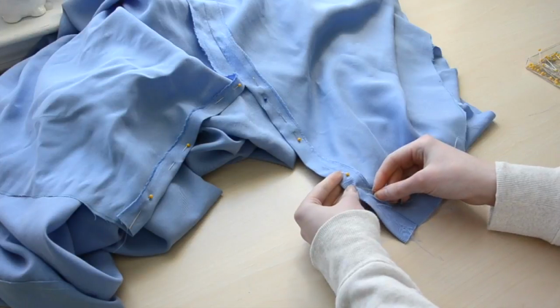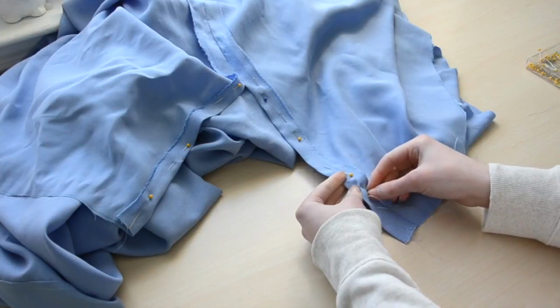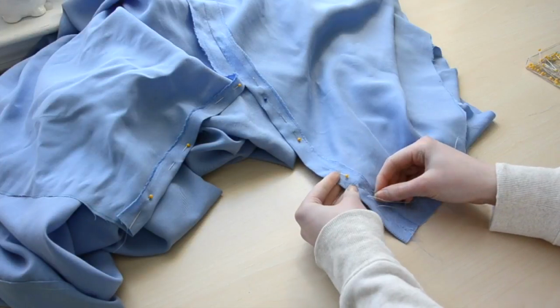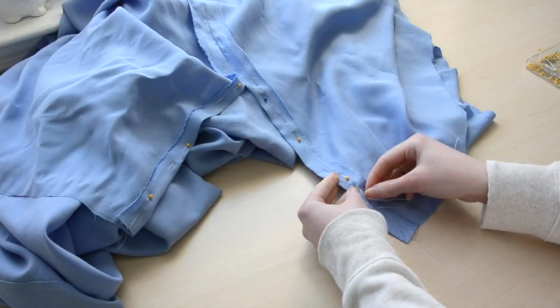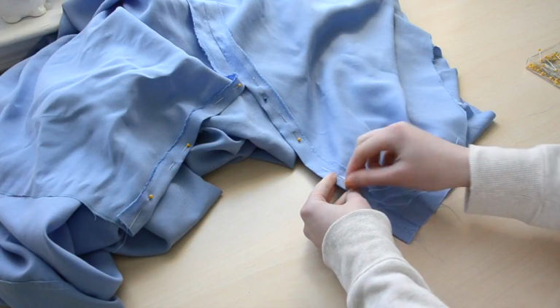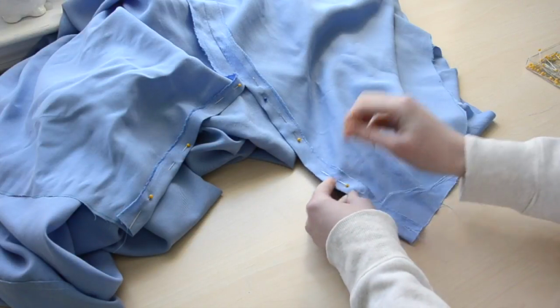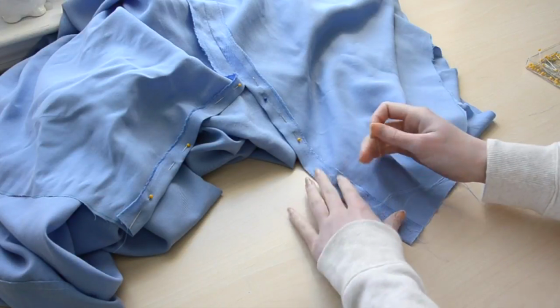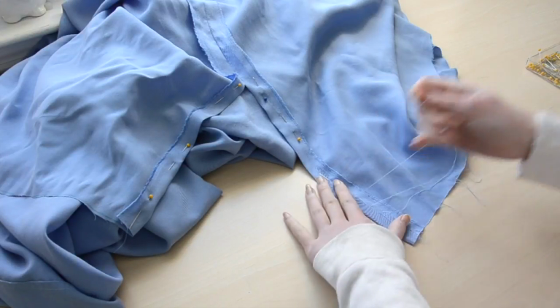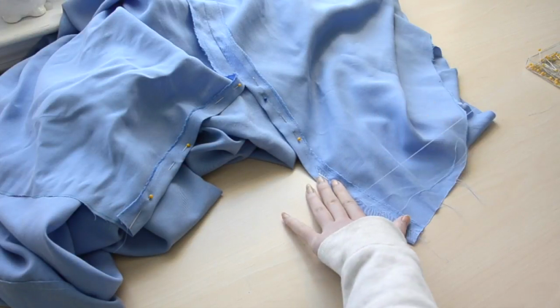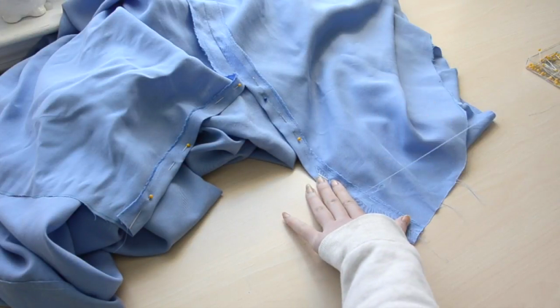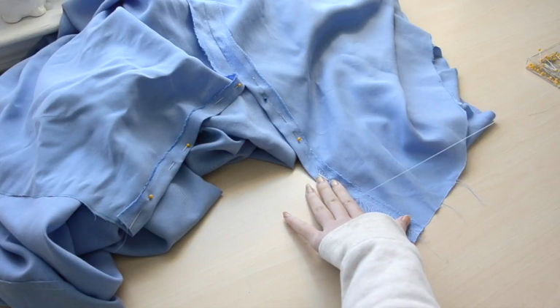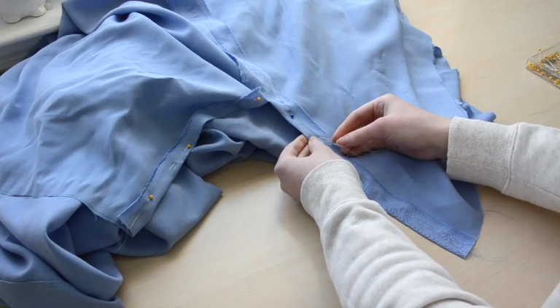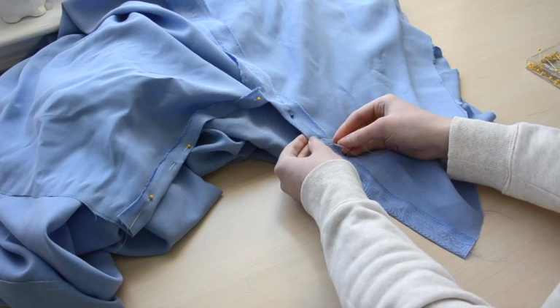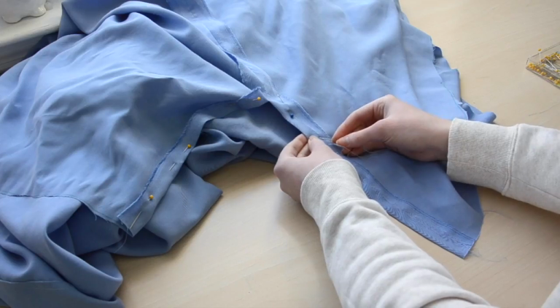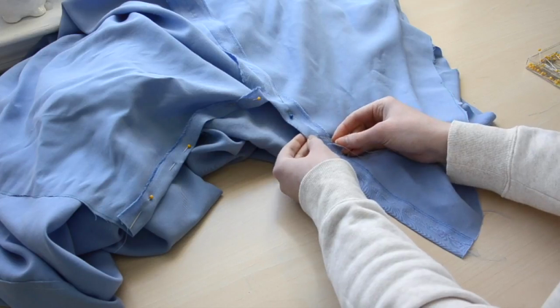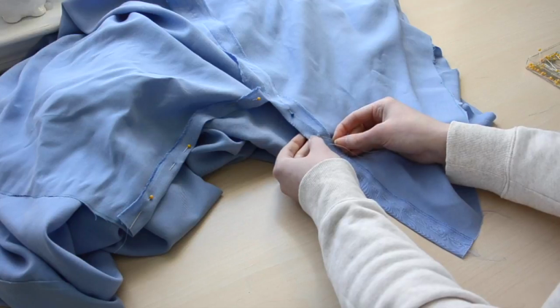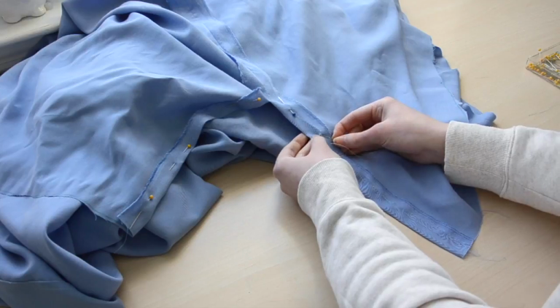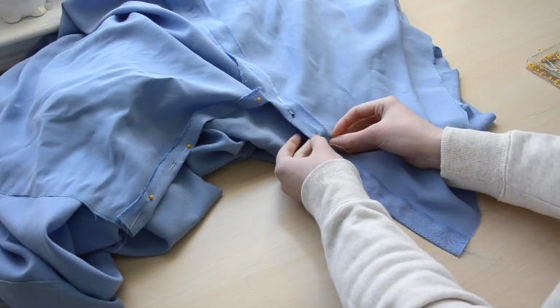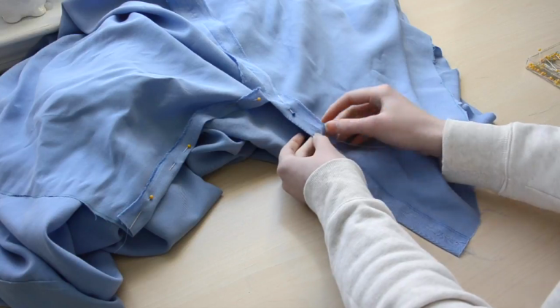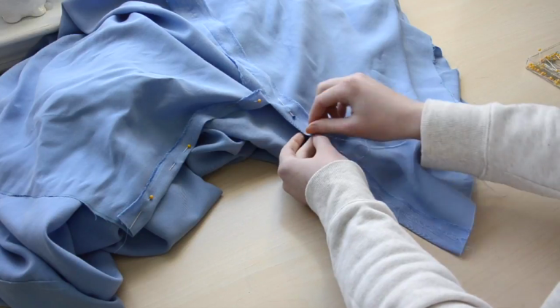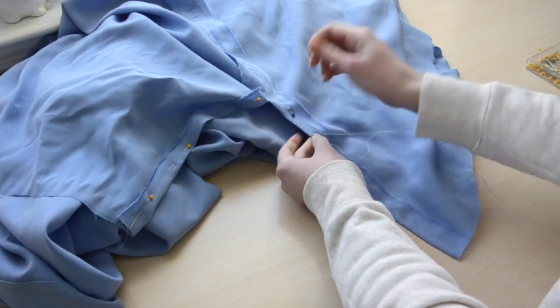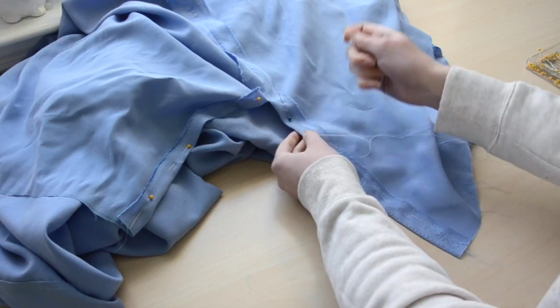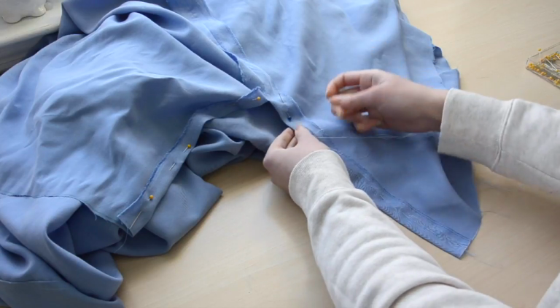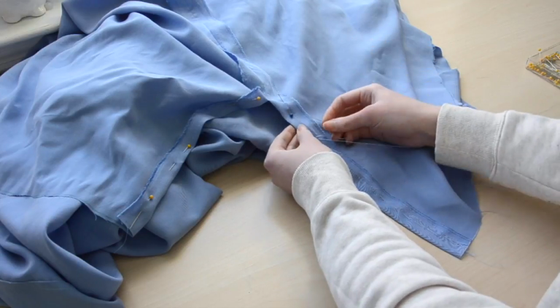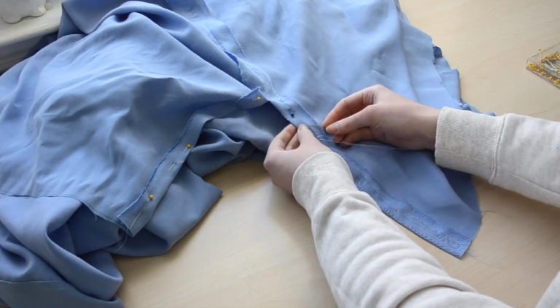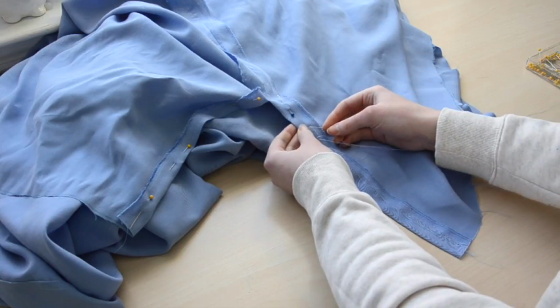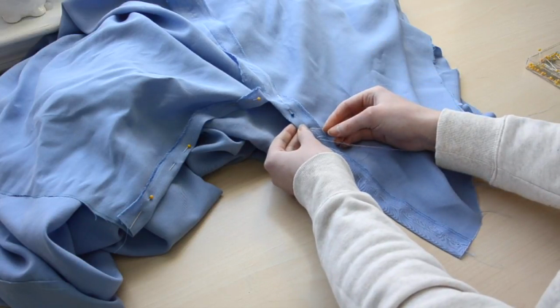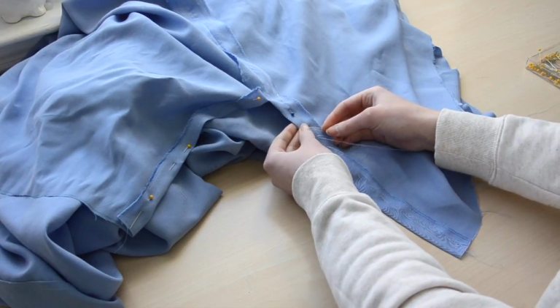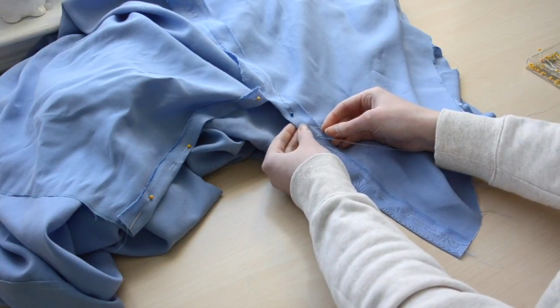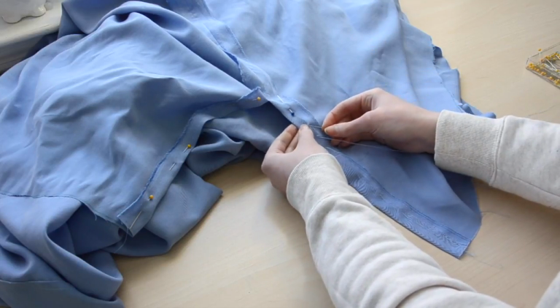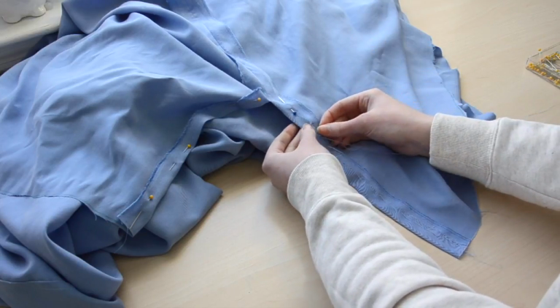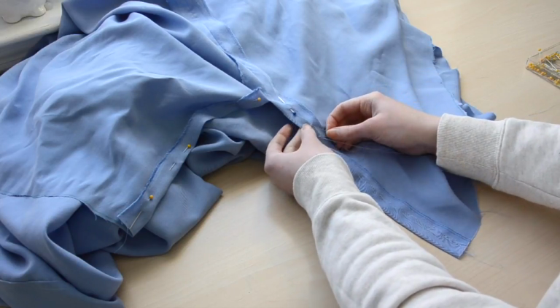Once that's done, I switched to whip stitching the portions of the side seam that were left open. These were turned and ironed inward by an inch.